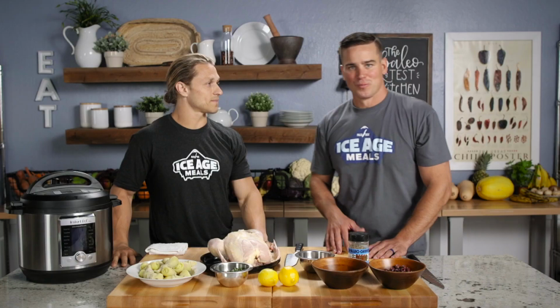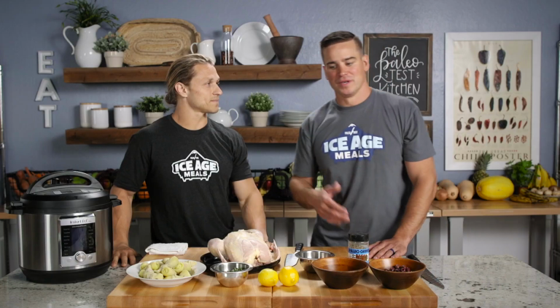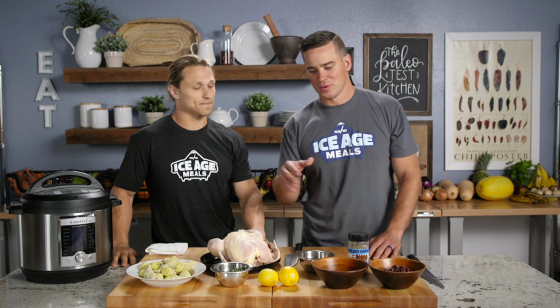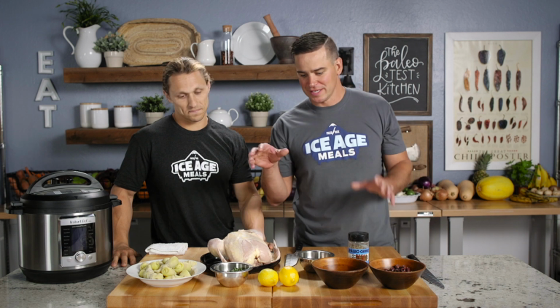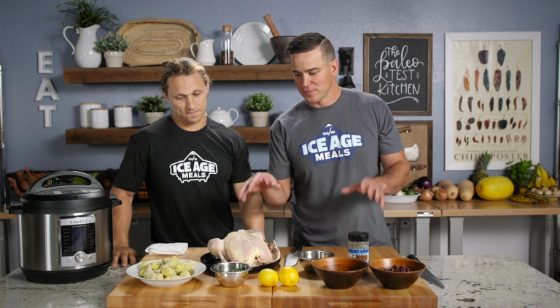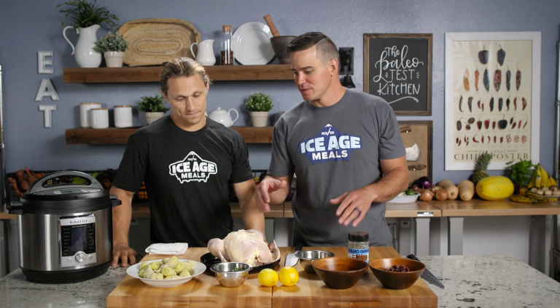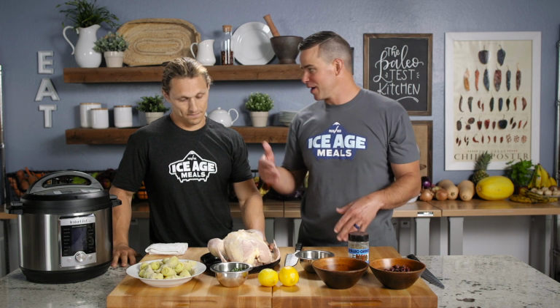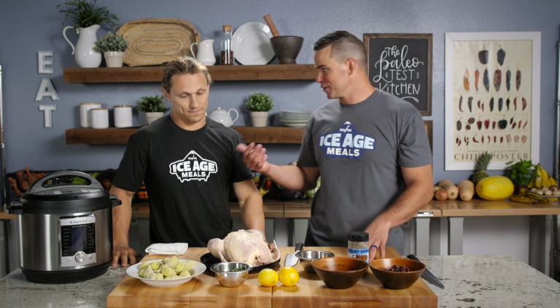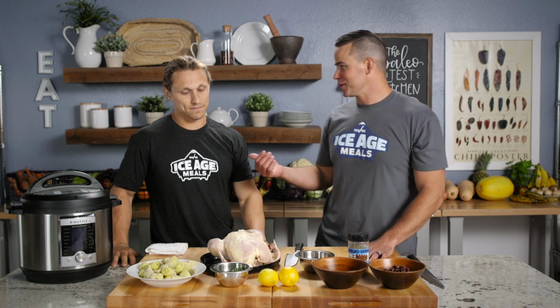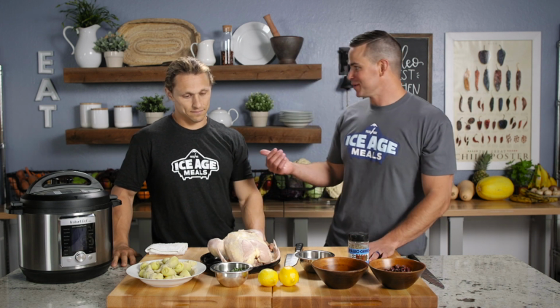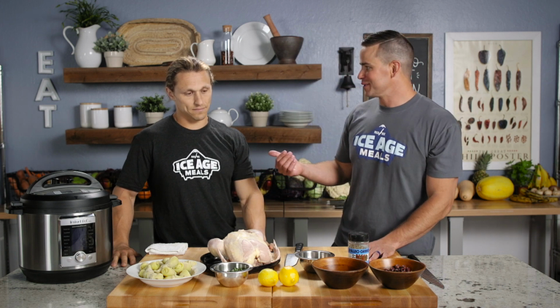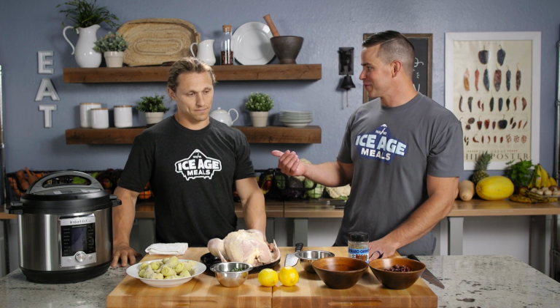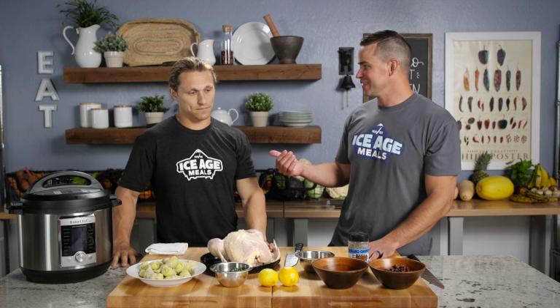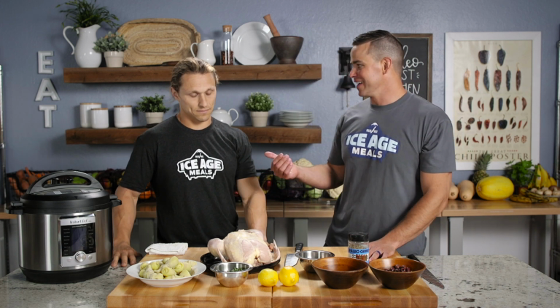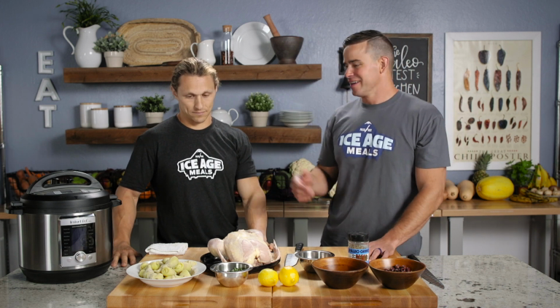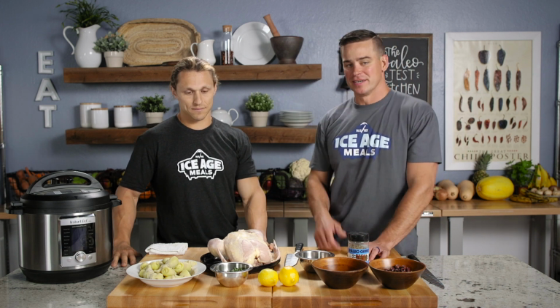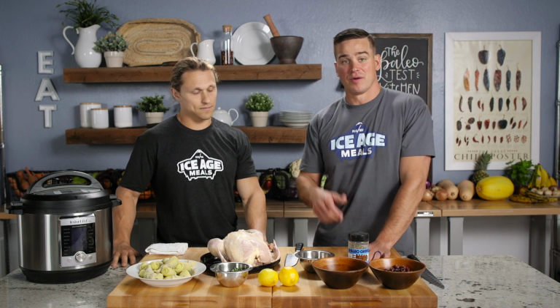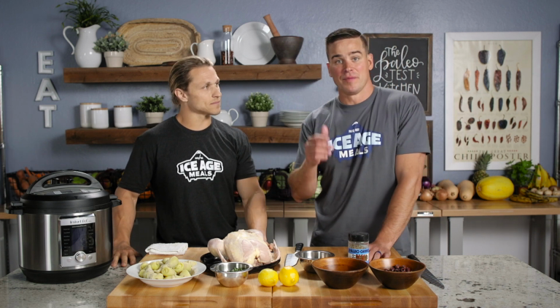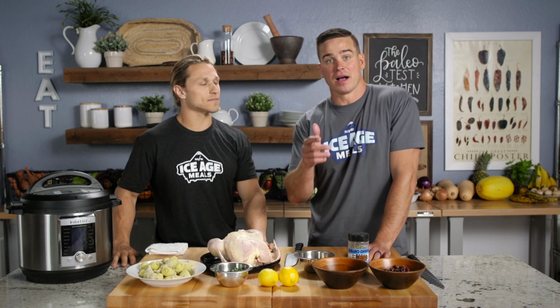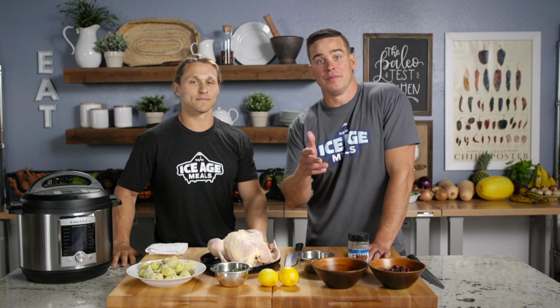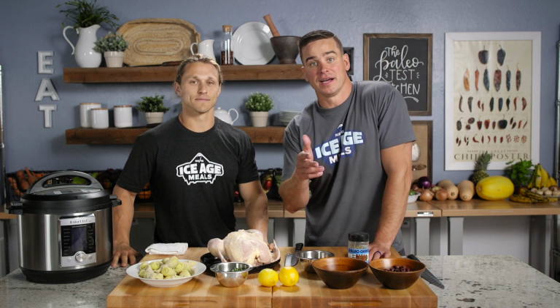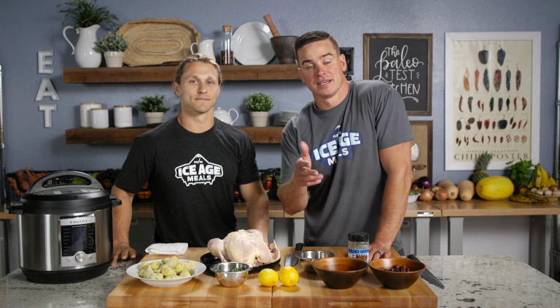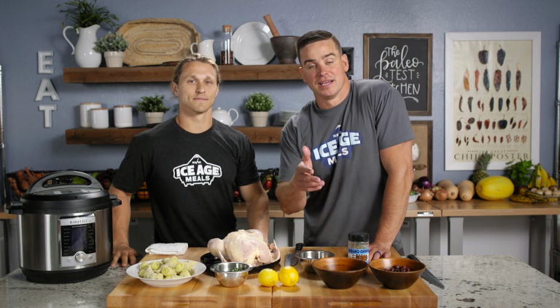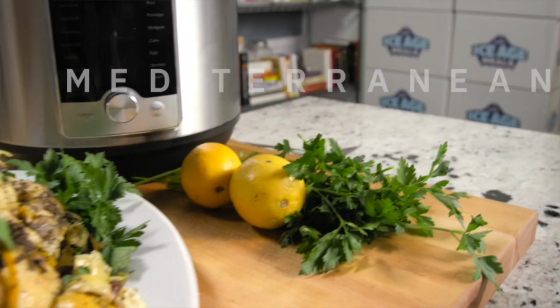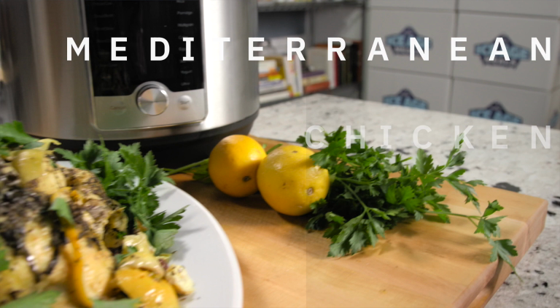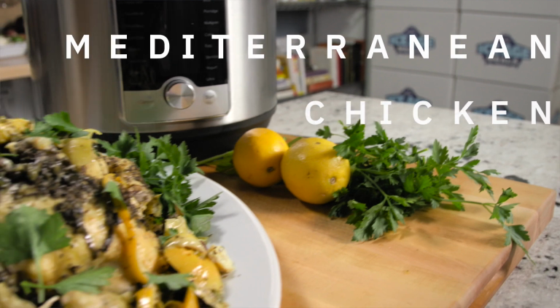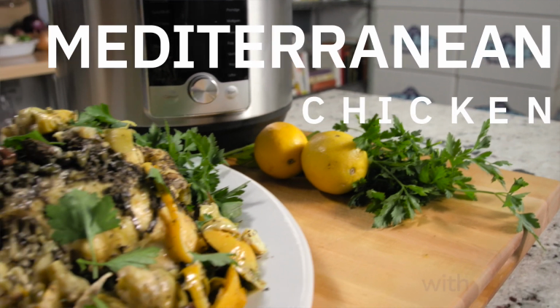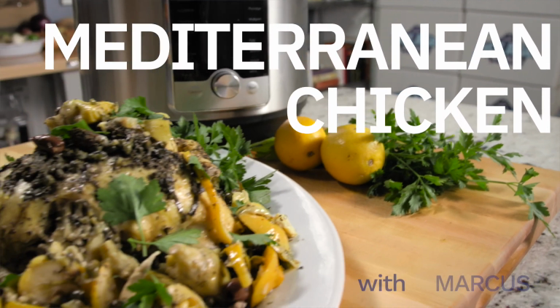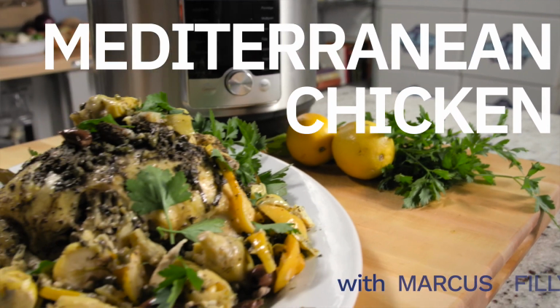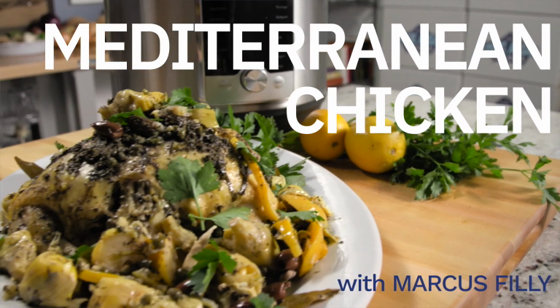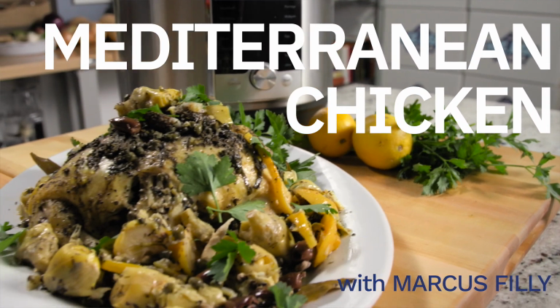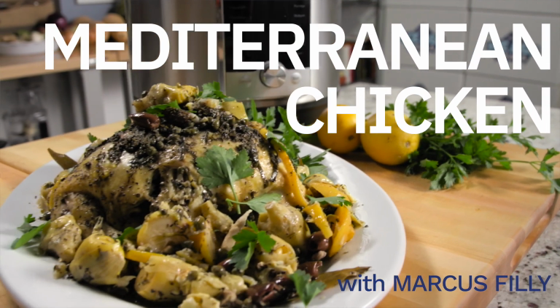Well this one is influenced by your trip to the Cinque Terre. You guys come right back — up next is our Instant Pot Mediterranean Chicken.